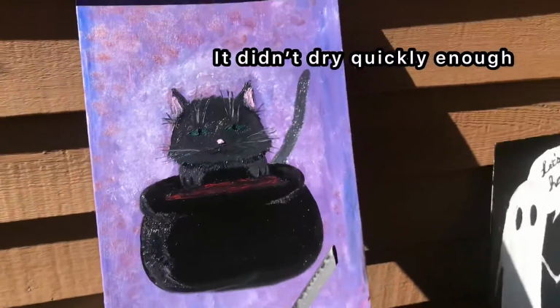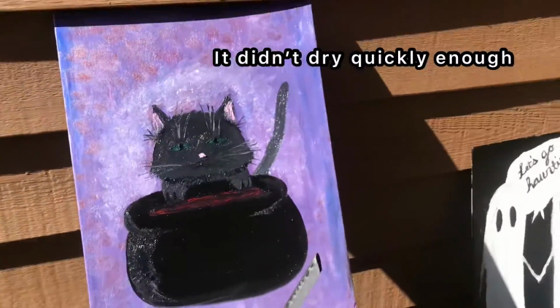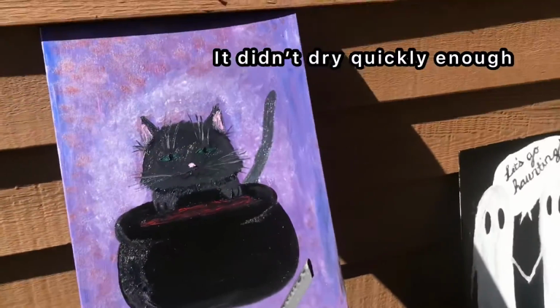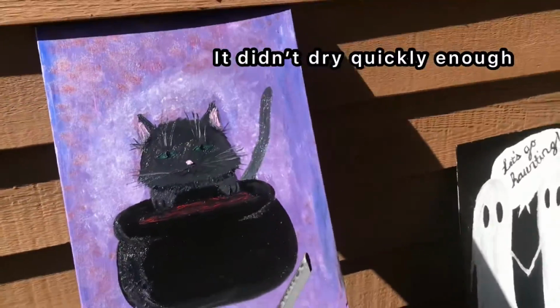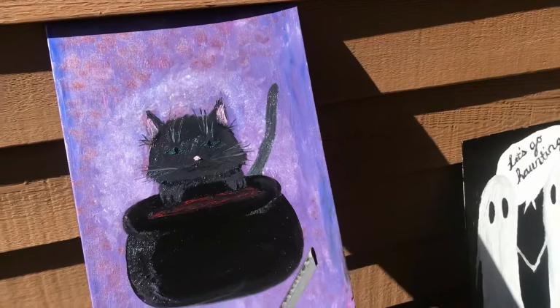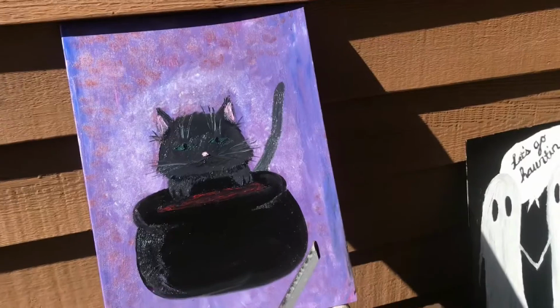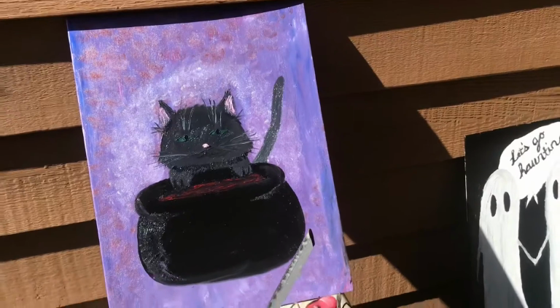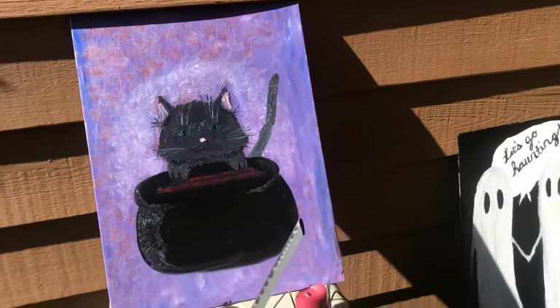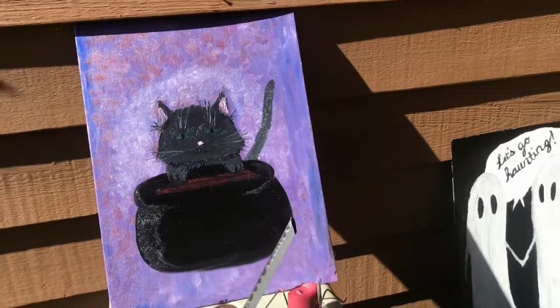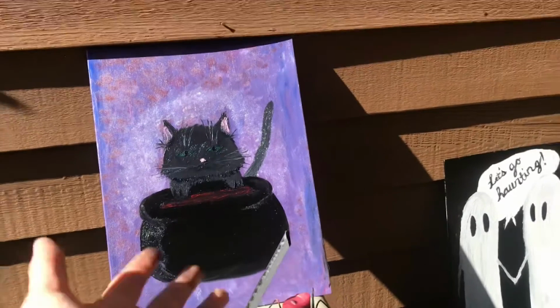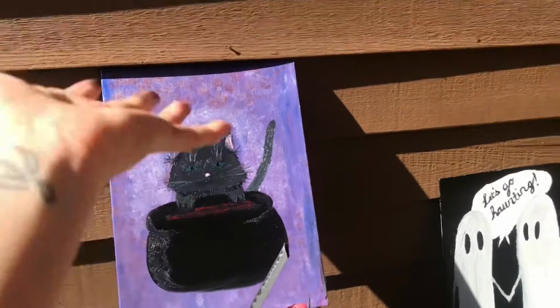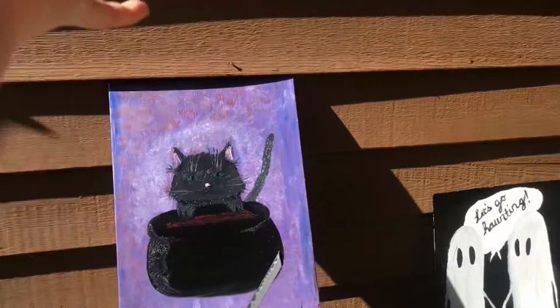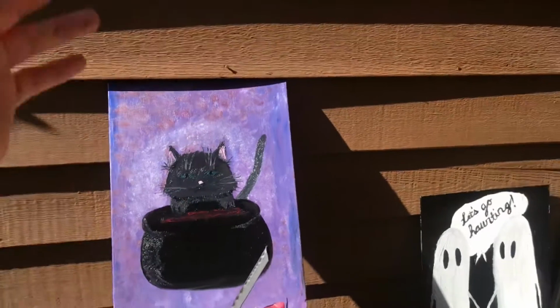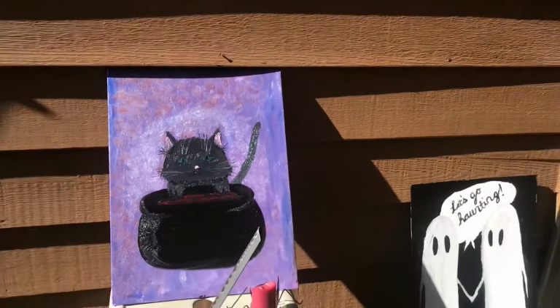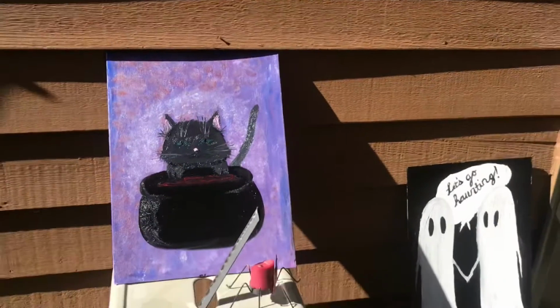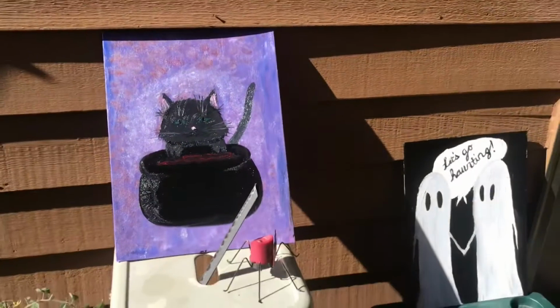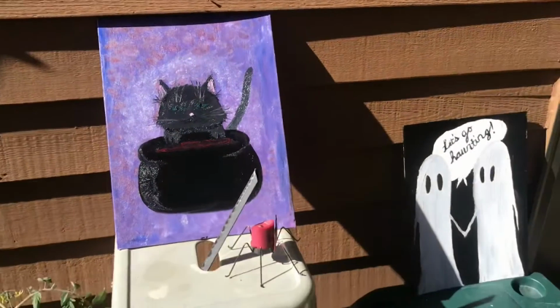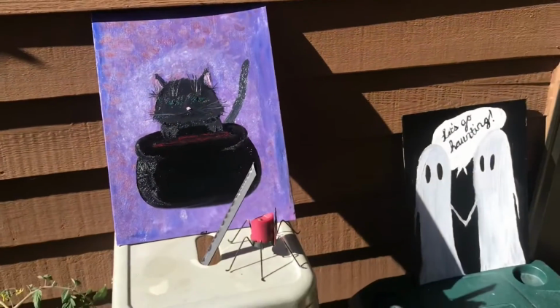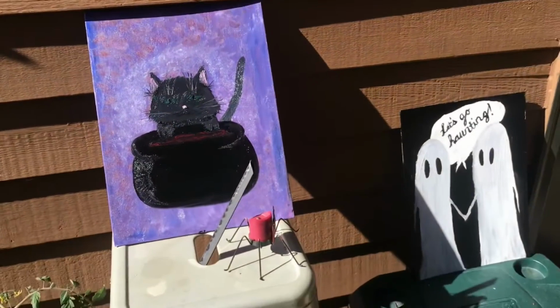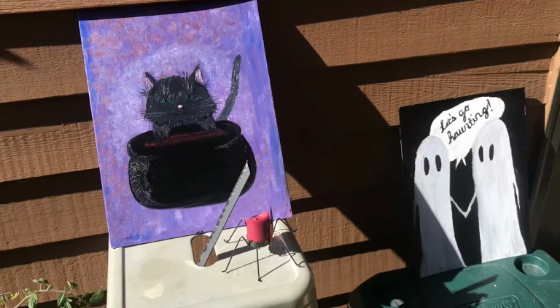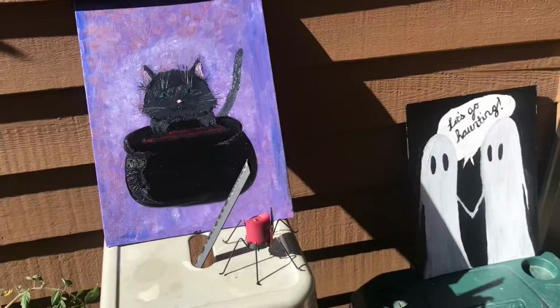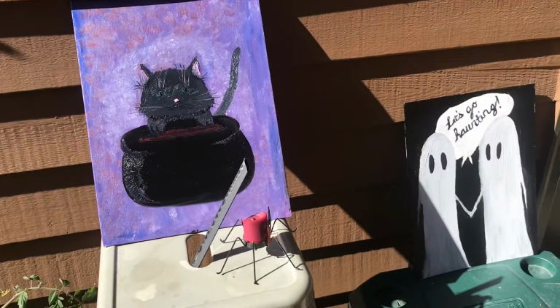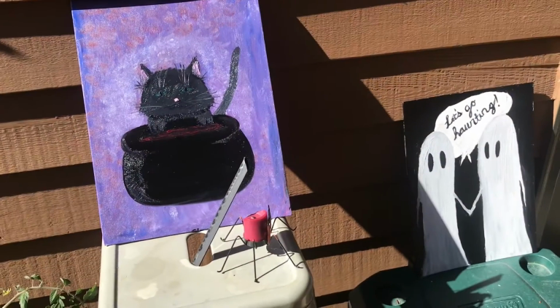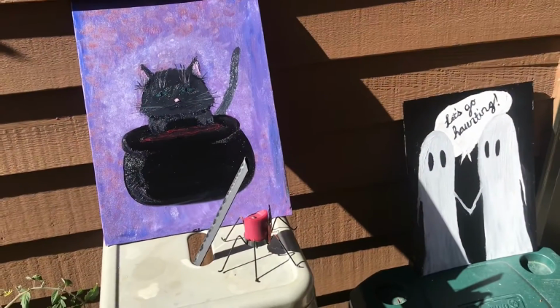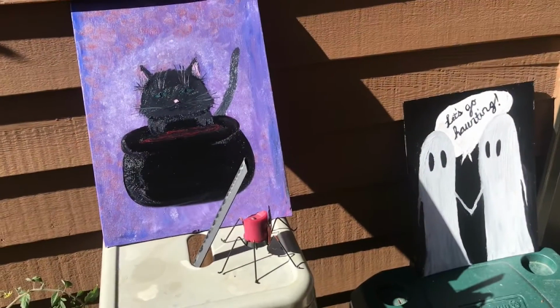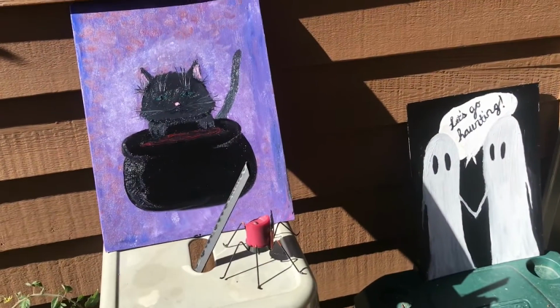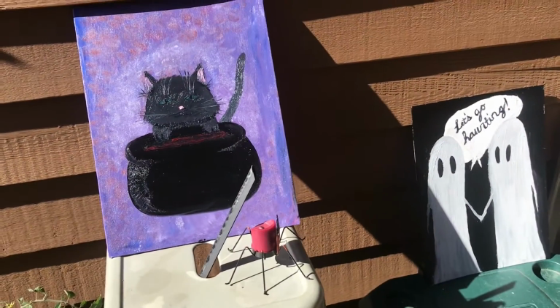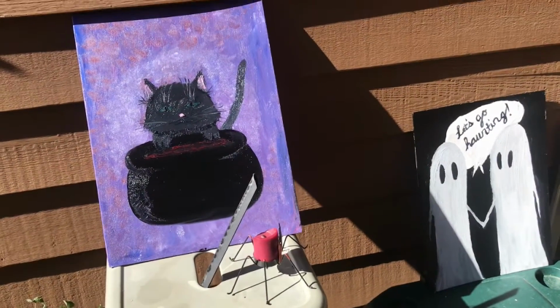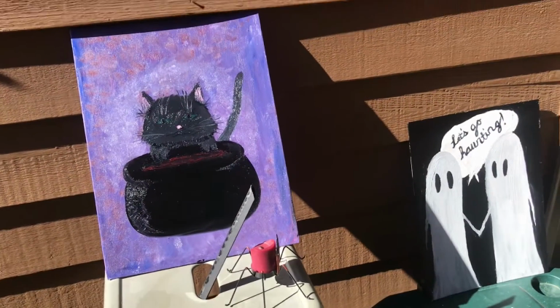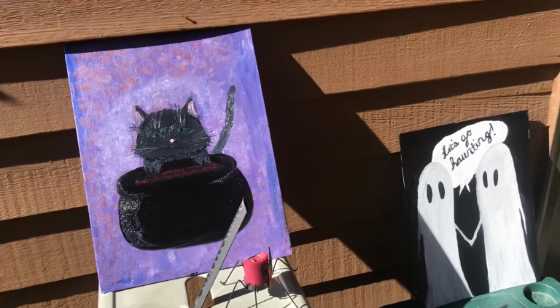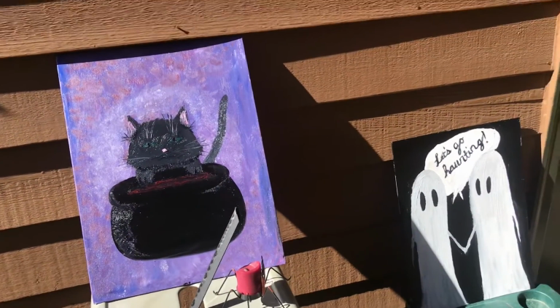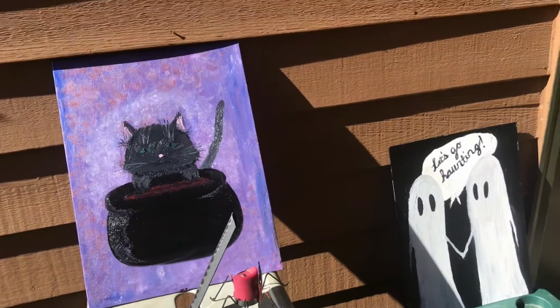And then, yeah, there you go — some cute little spooky paintings. Bye-bye.